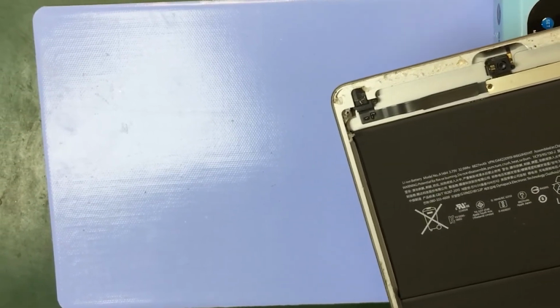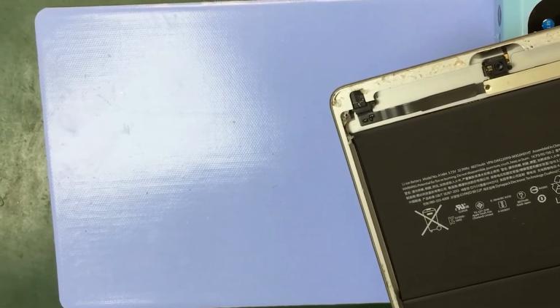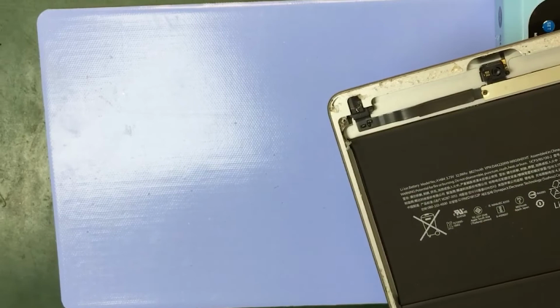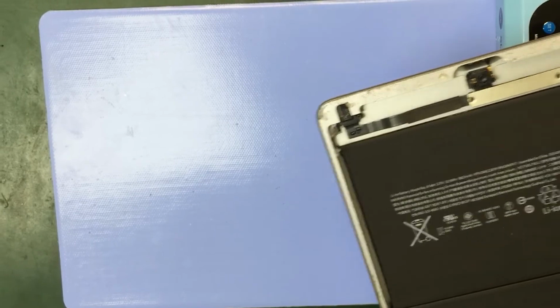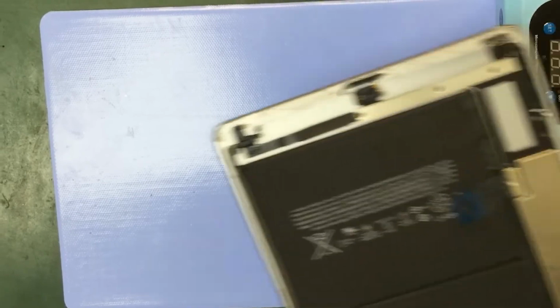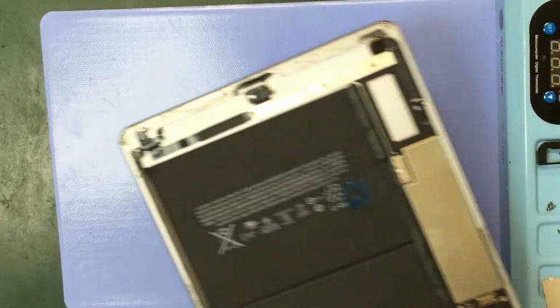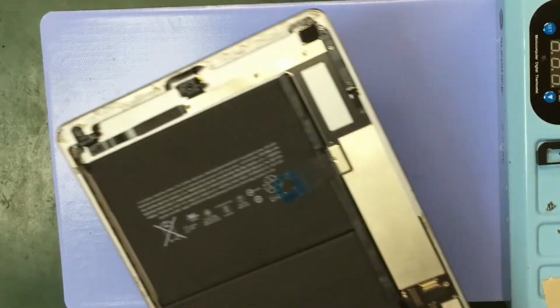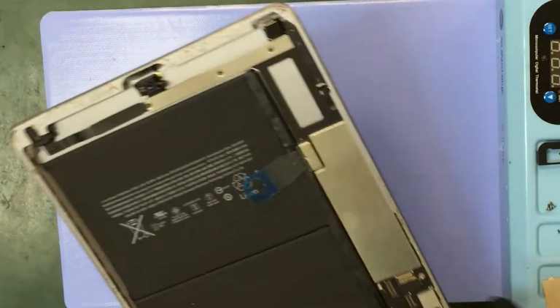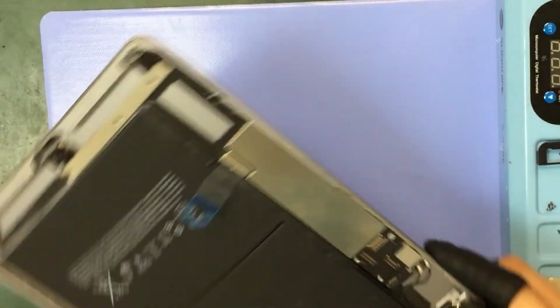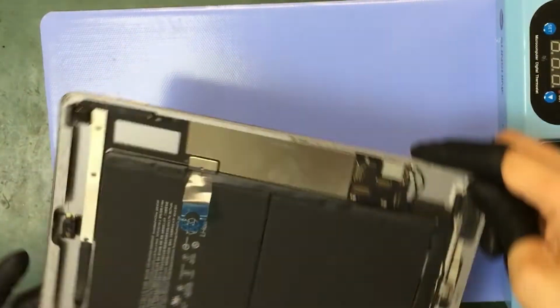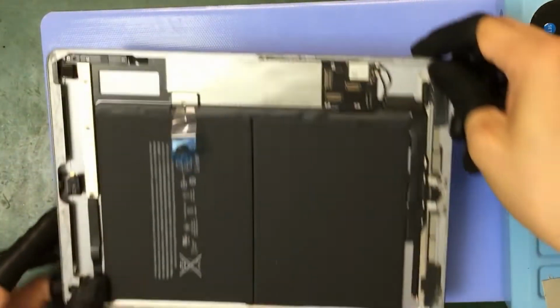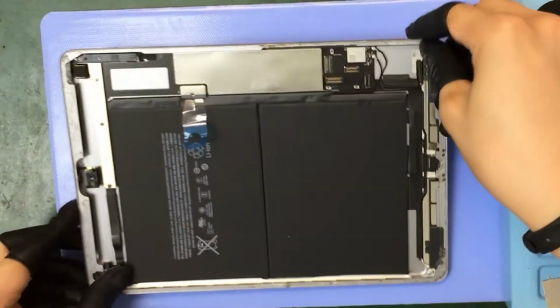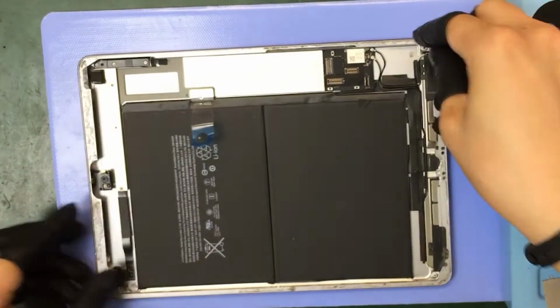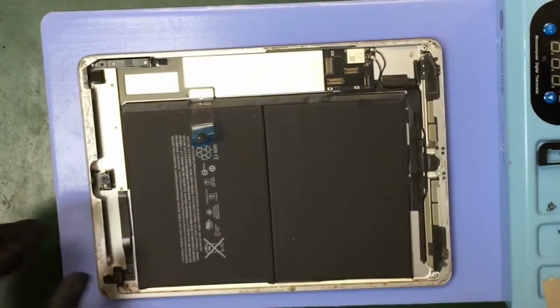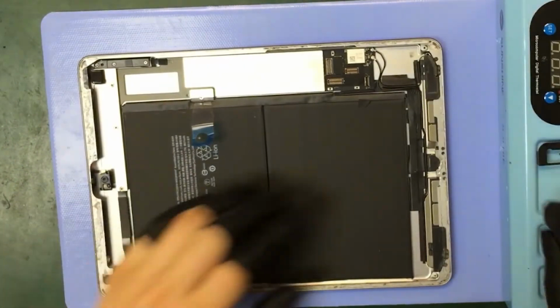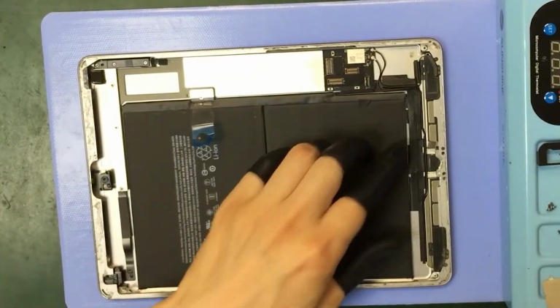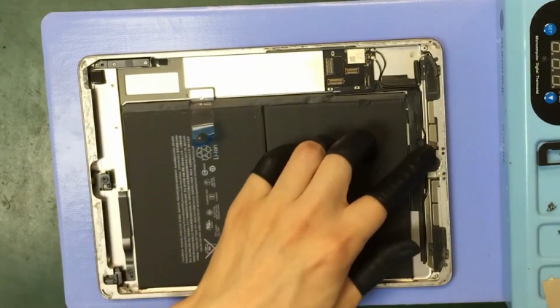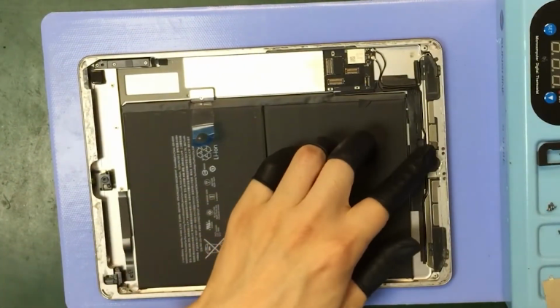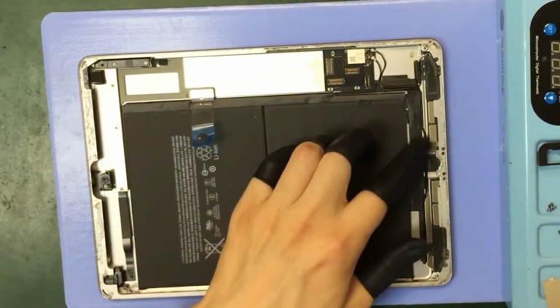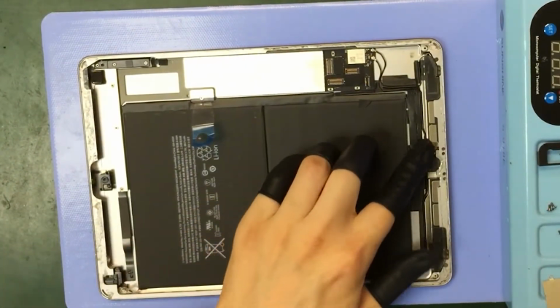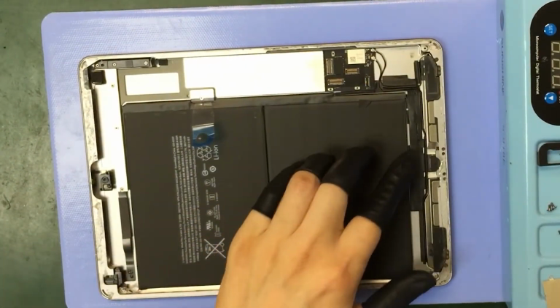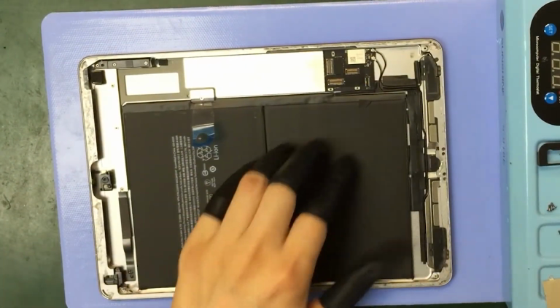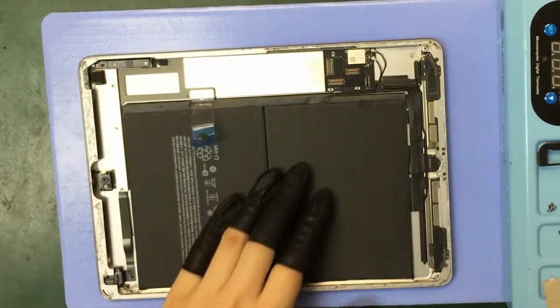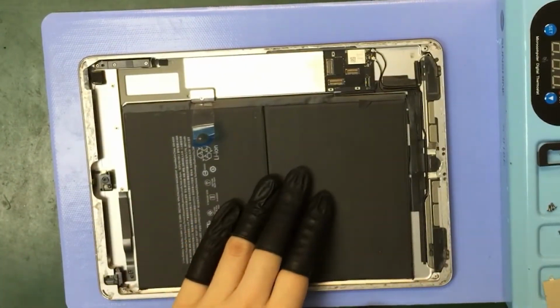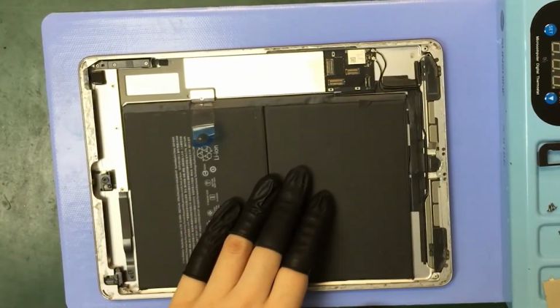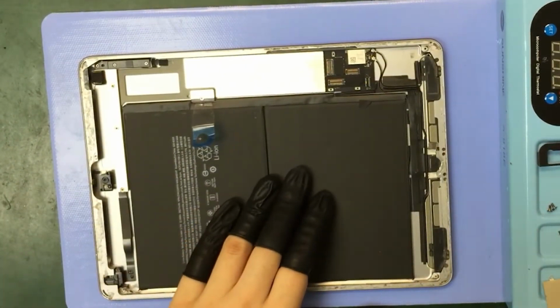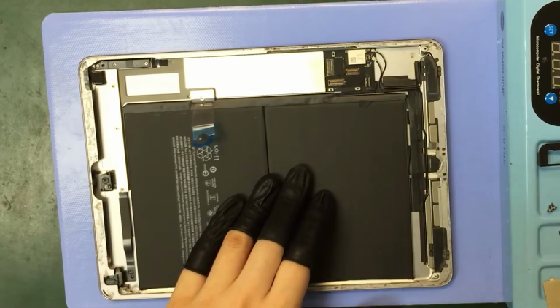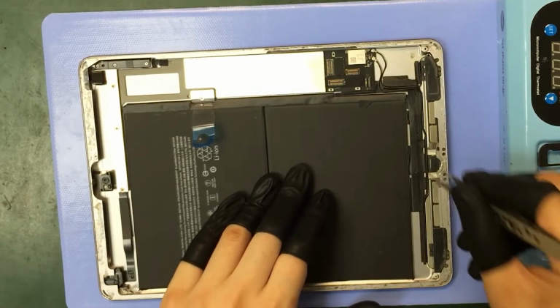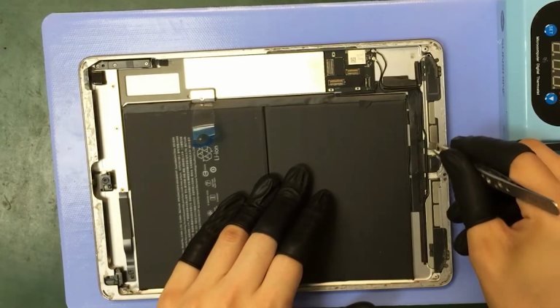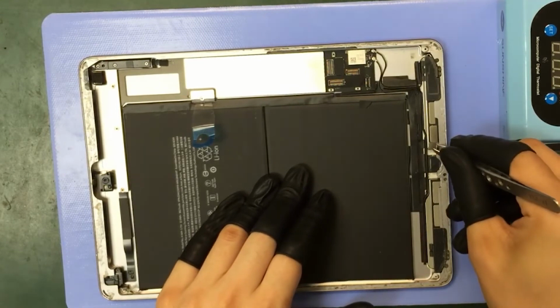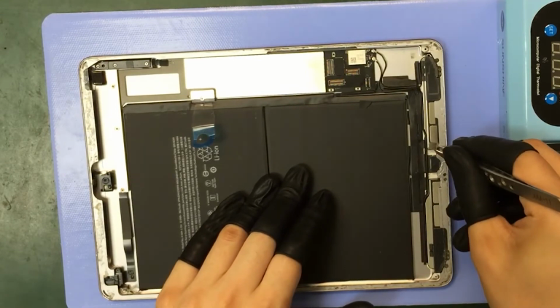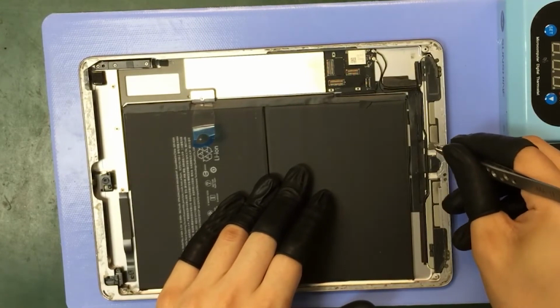I'm going to go ahead and clean this up so that we can have it ready and prepared for our new screen.